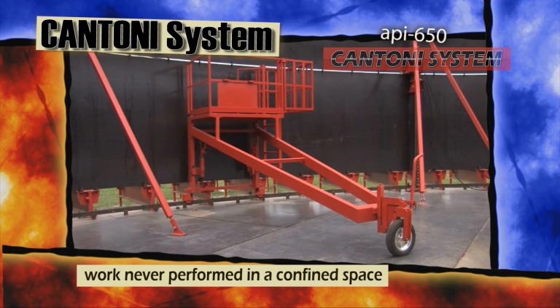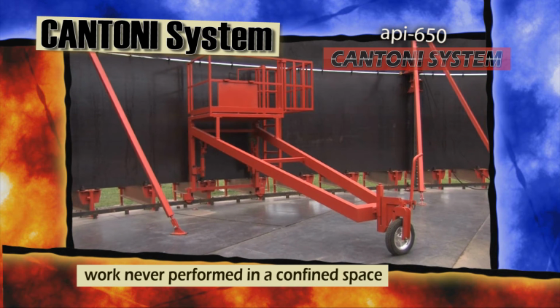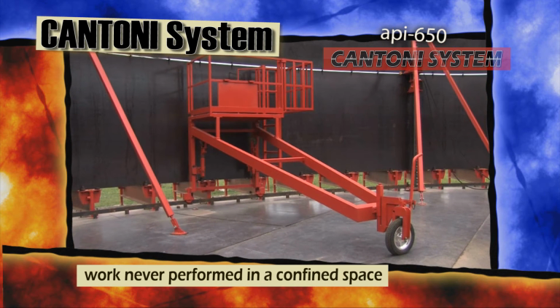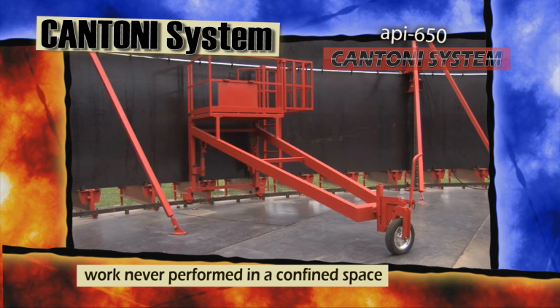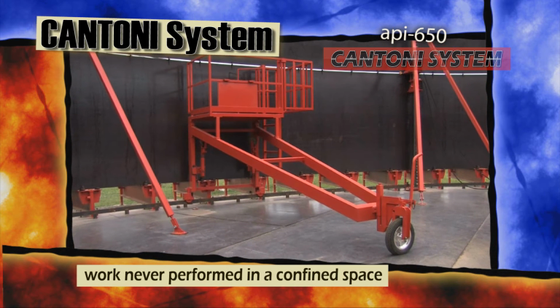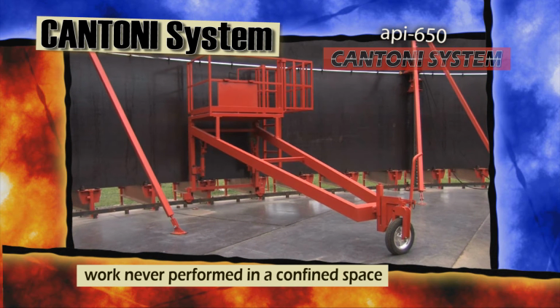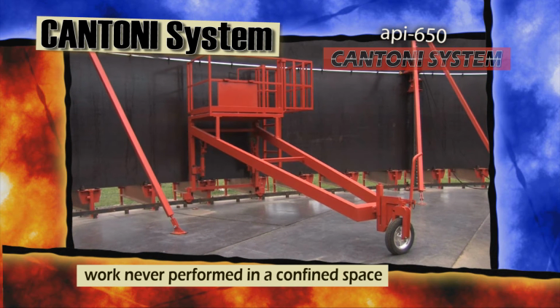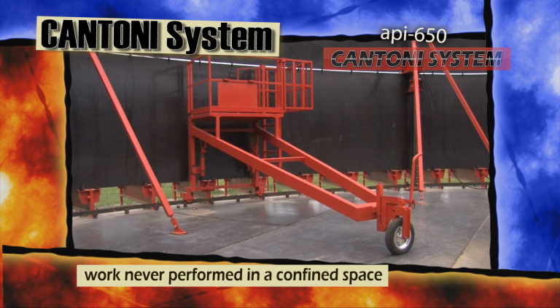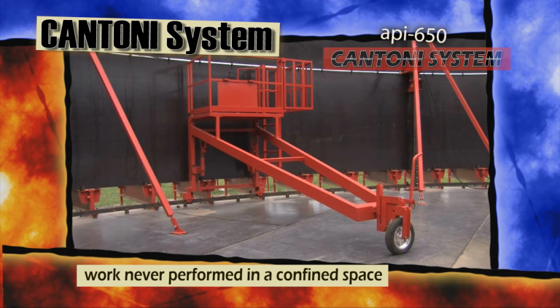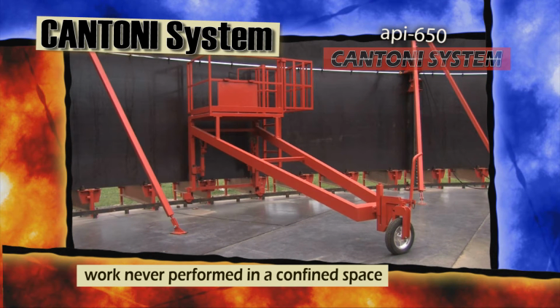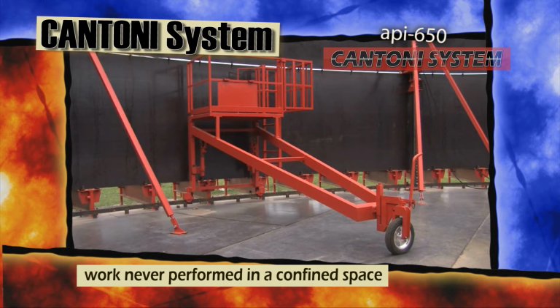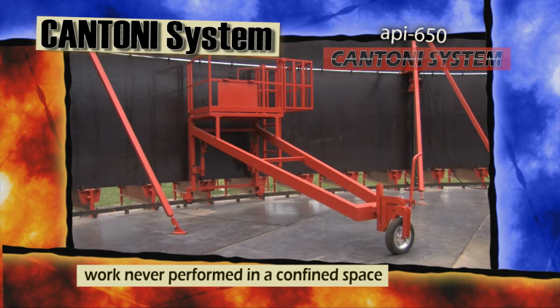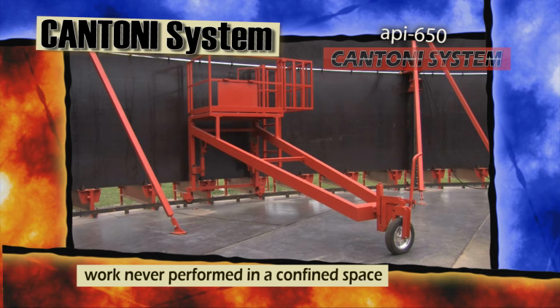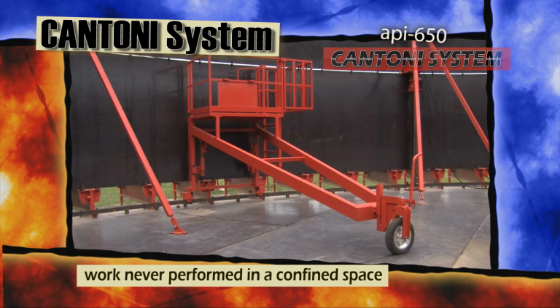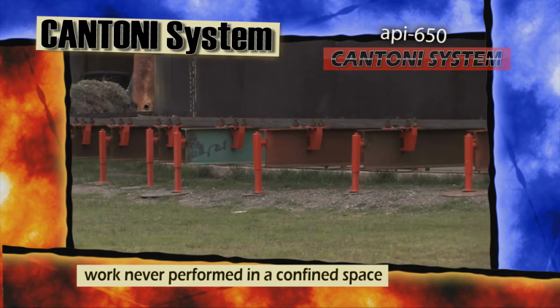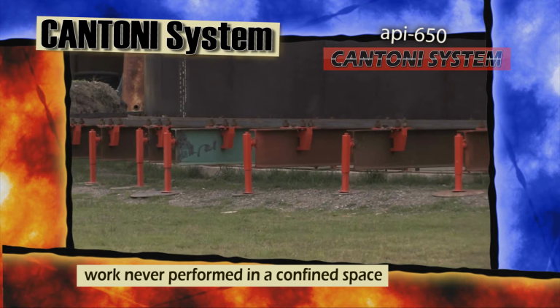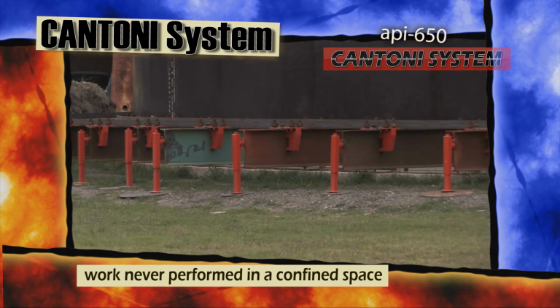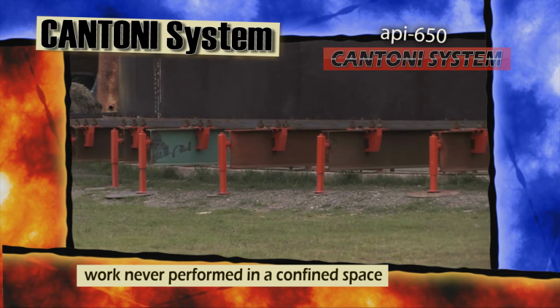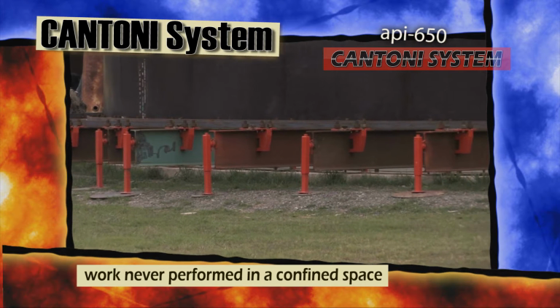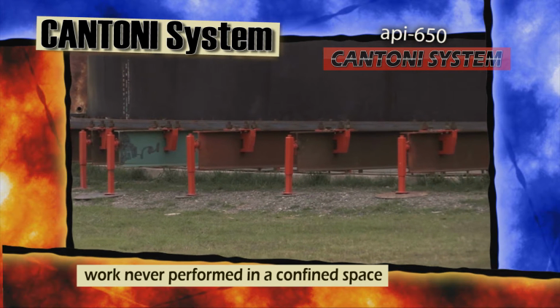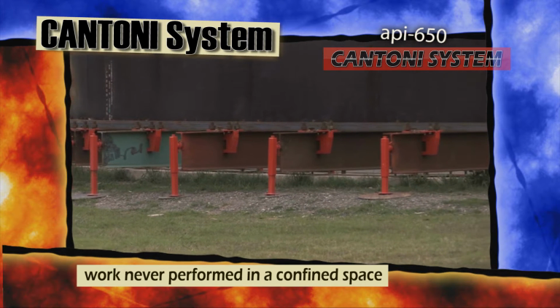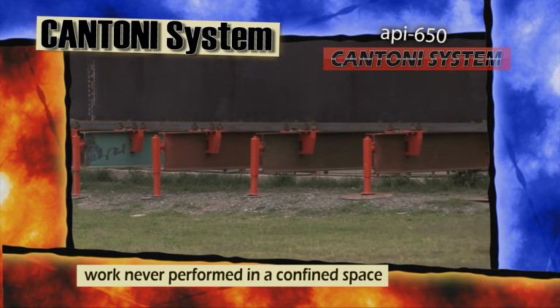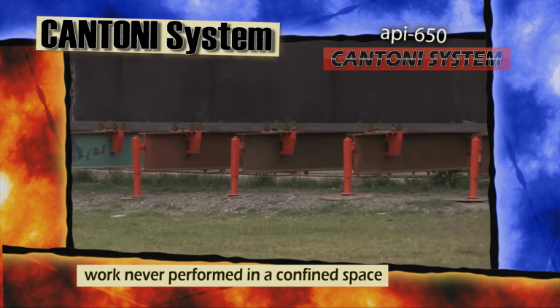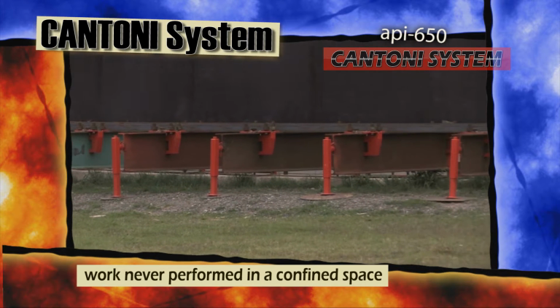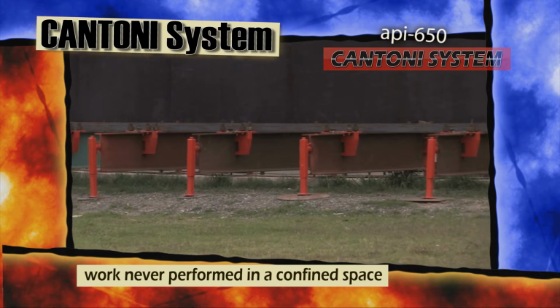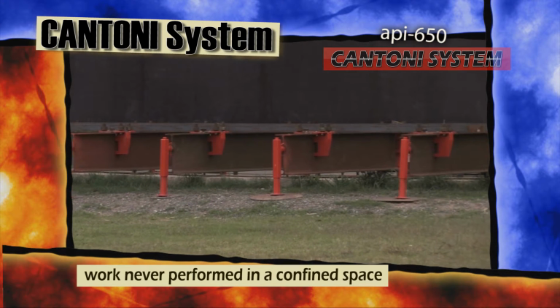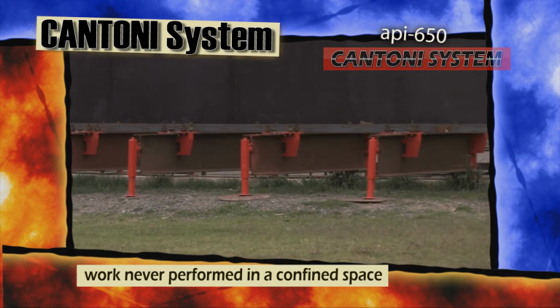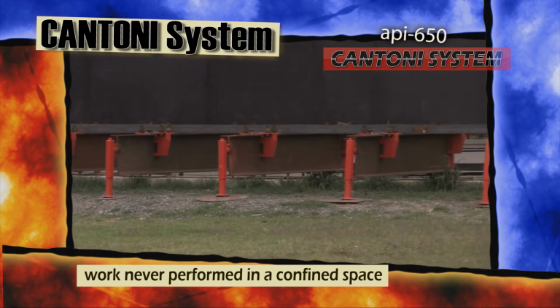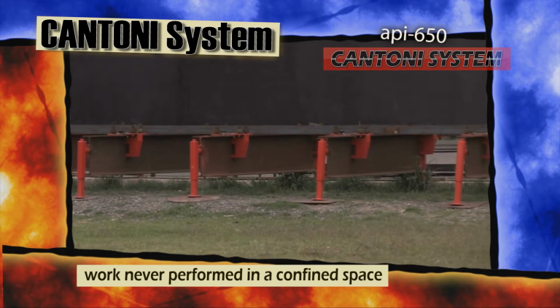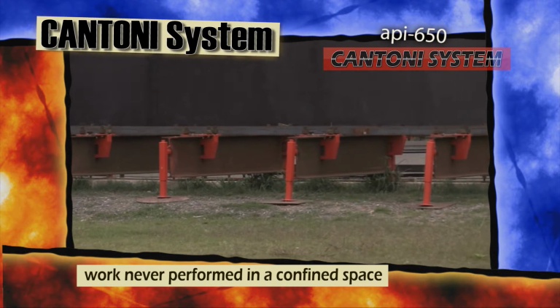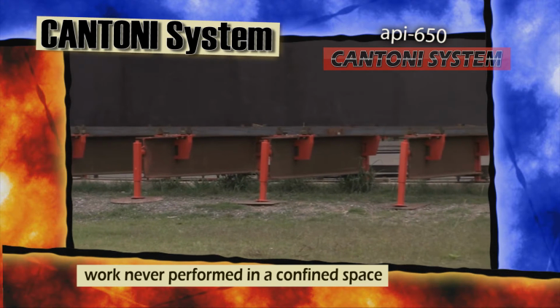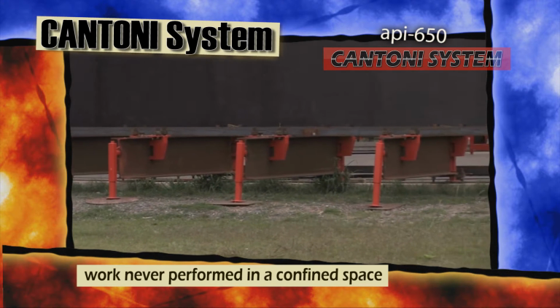Why? Because the tank shell is always raised 45 centimeters over the tank bottom.